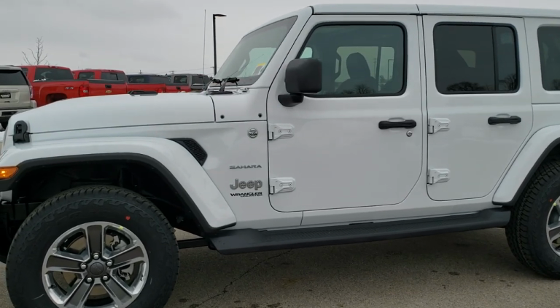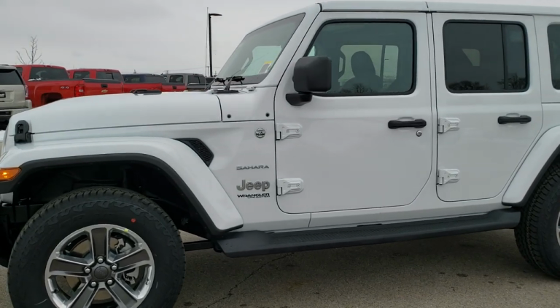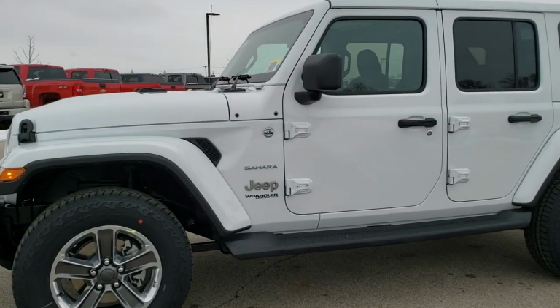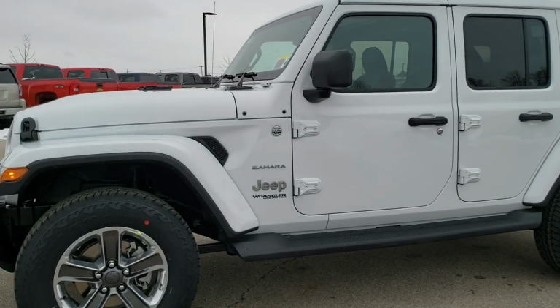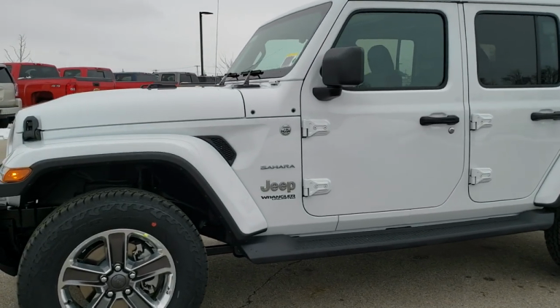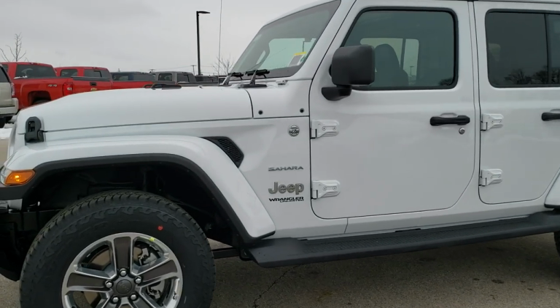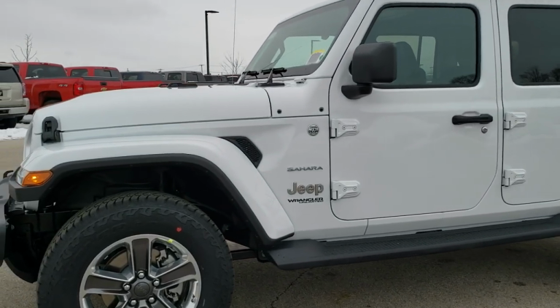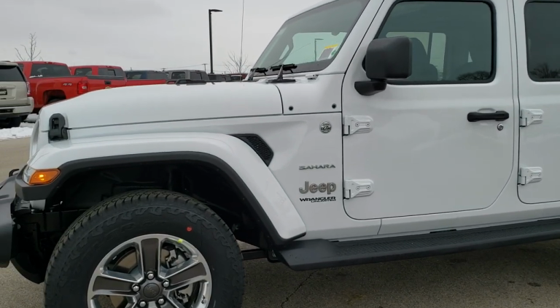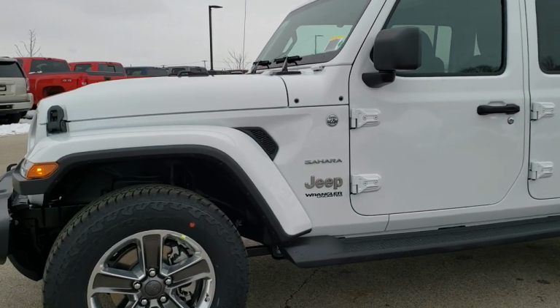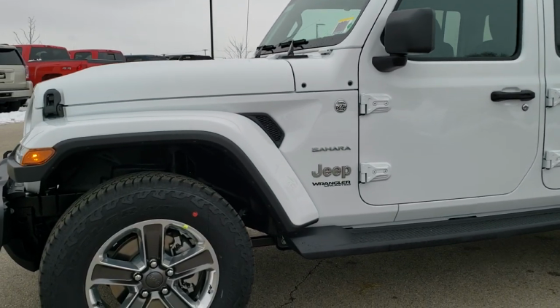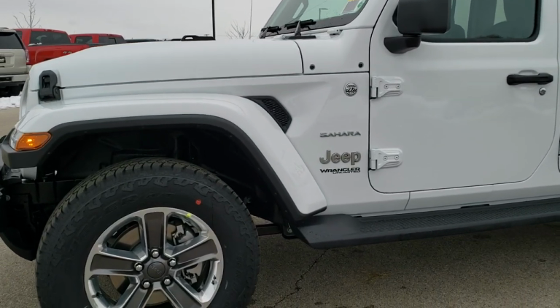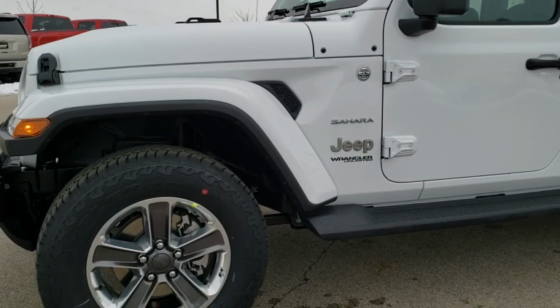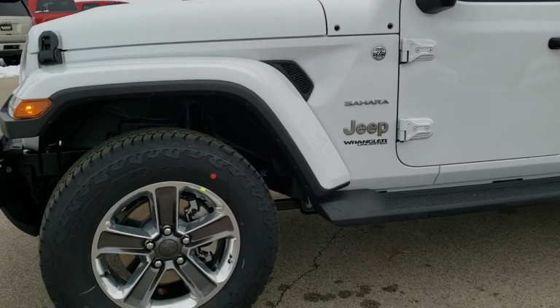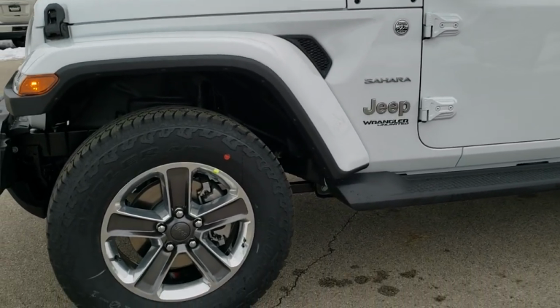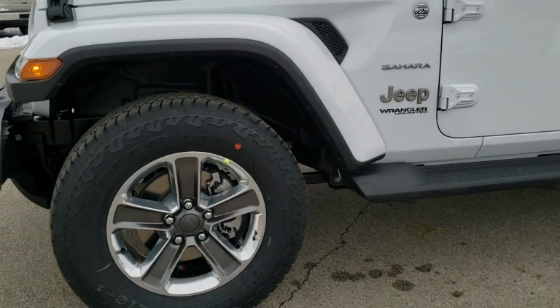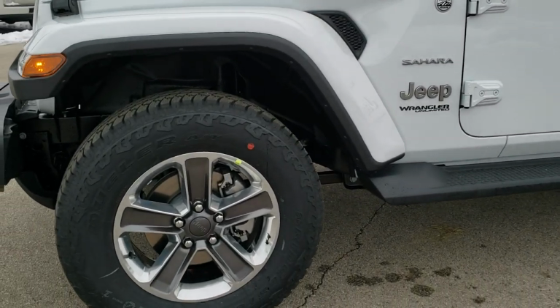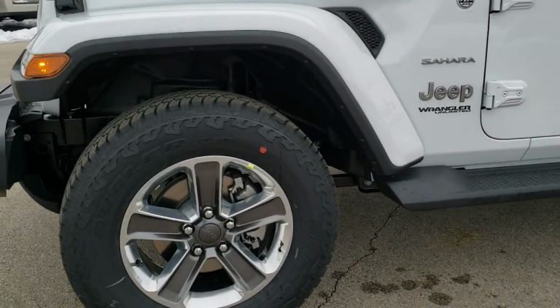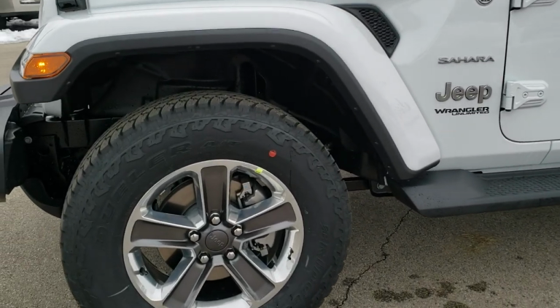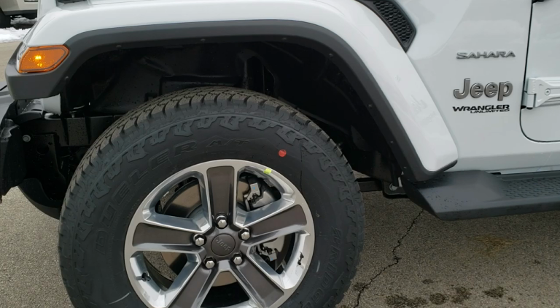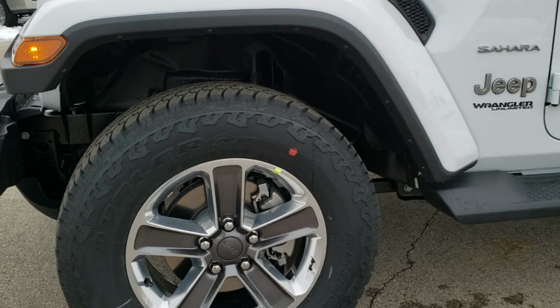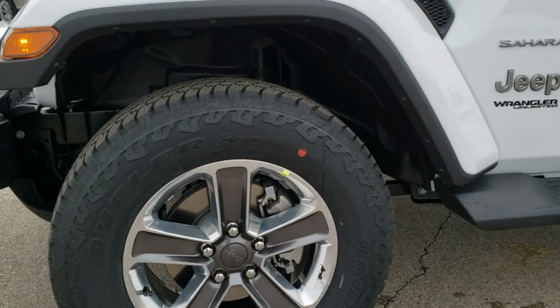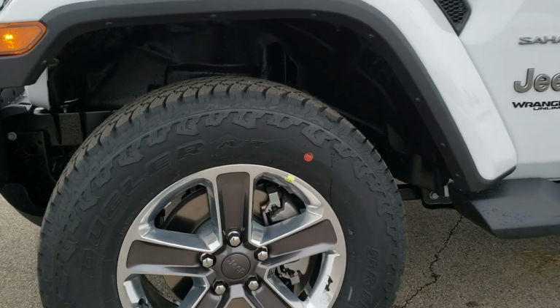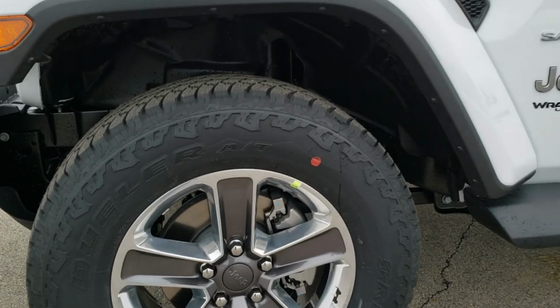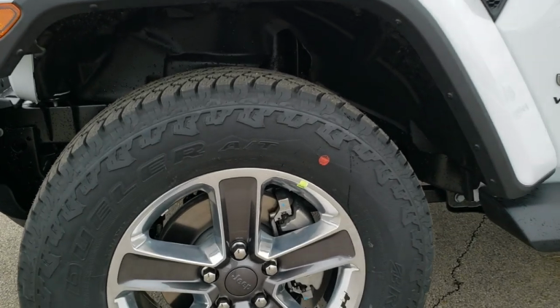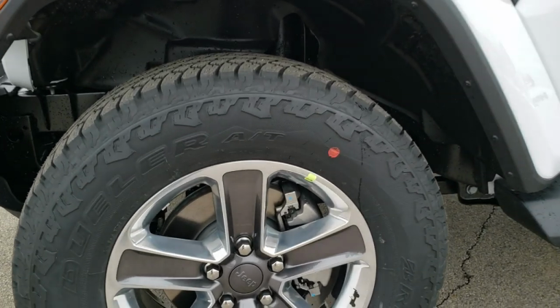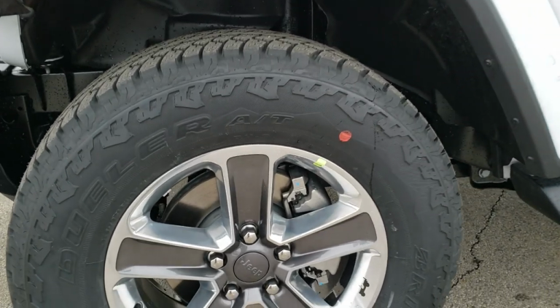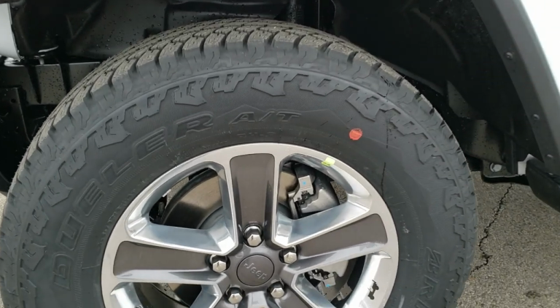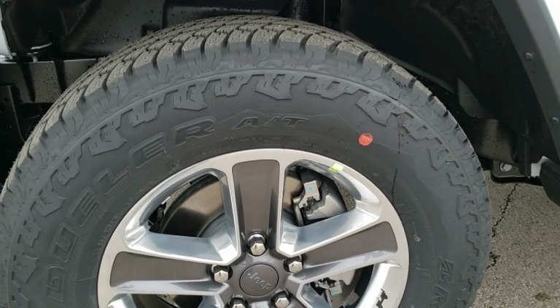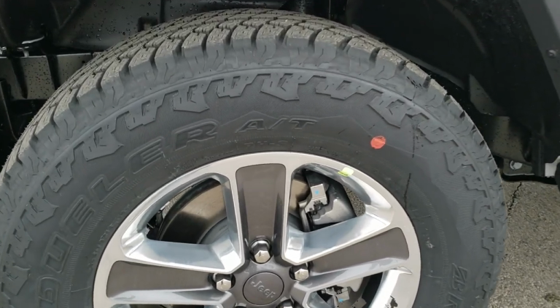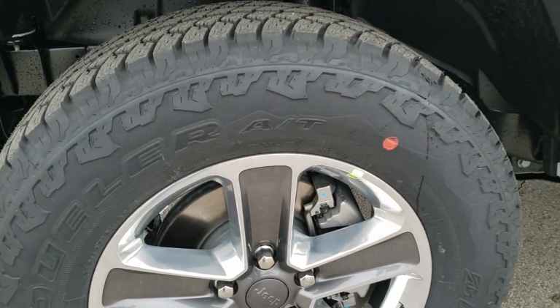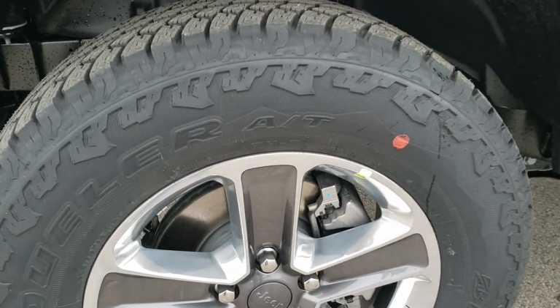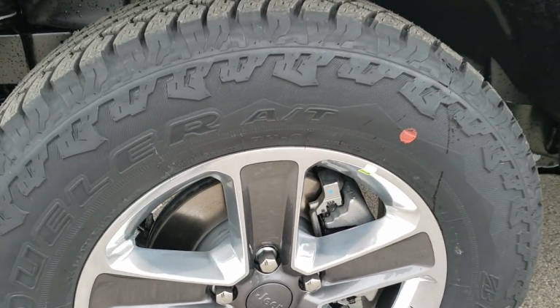If you want to check out more pictures of this Jeep, in the upper right-hand part of the screen there's a link right to our website, so click that and check us out there.